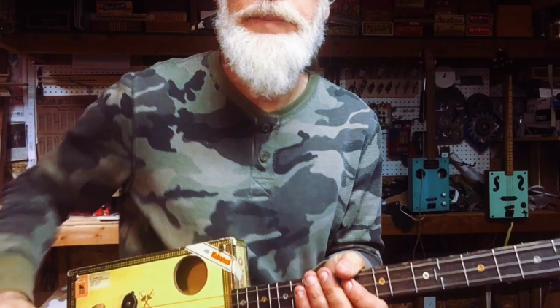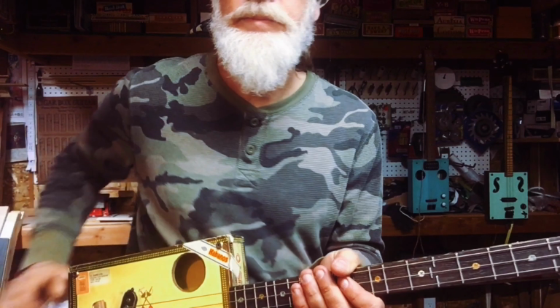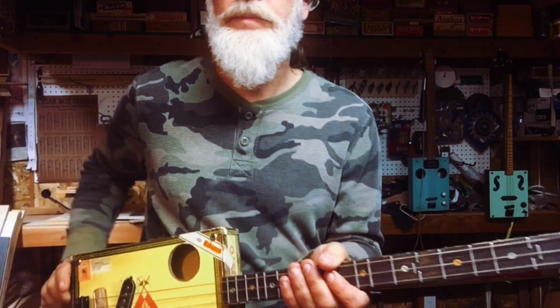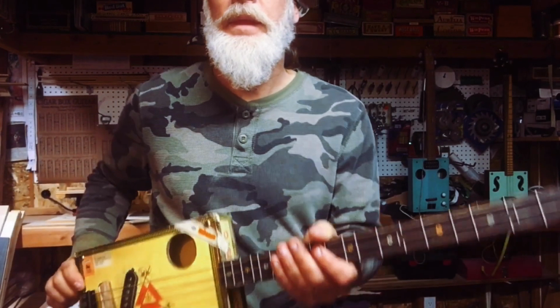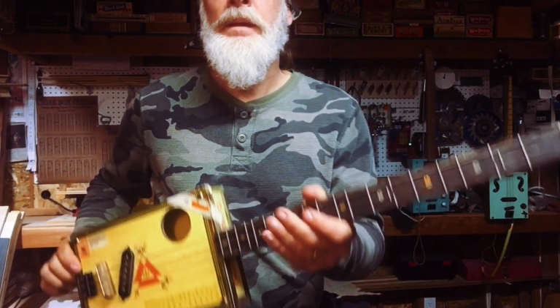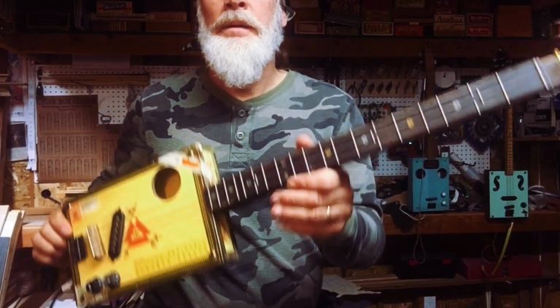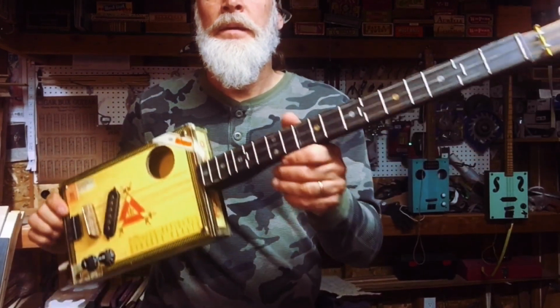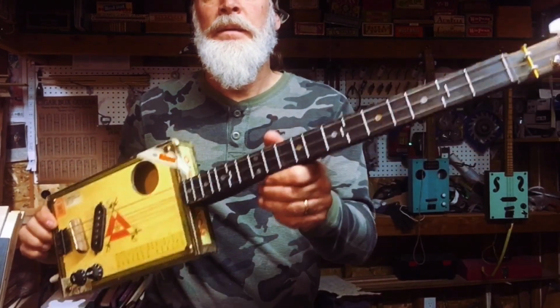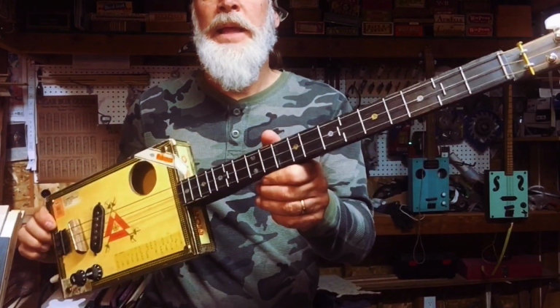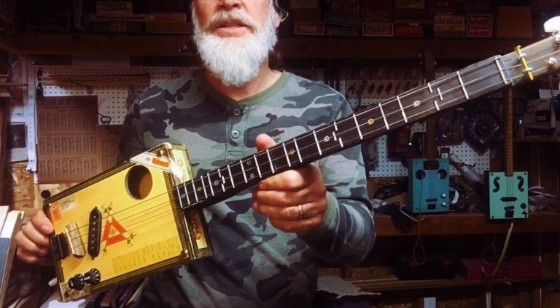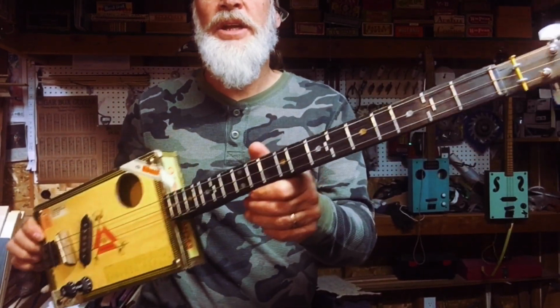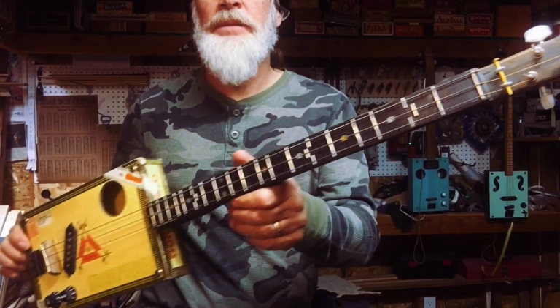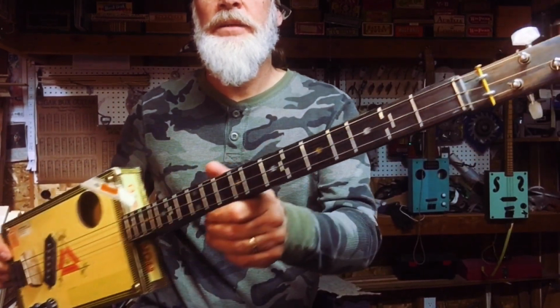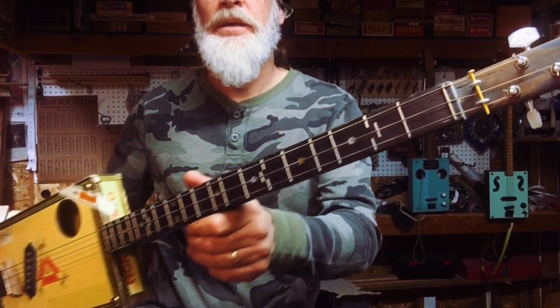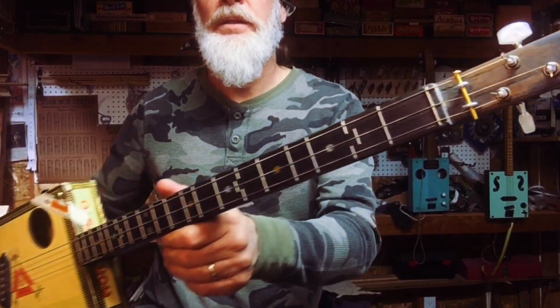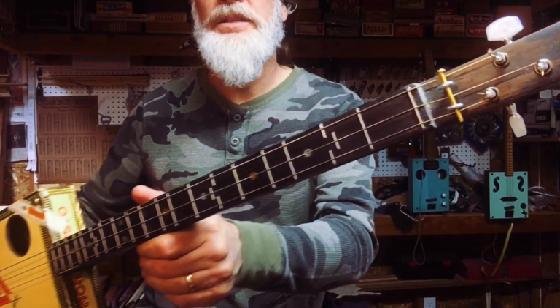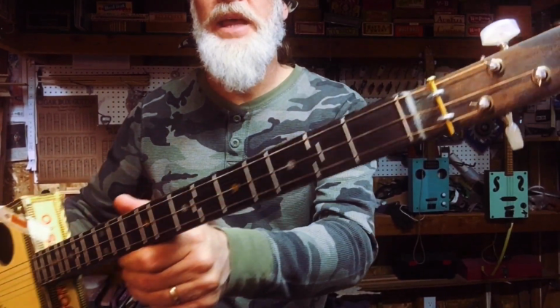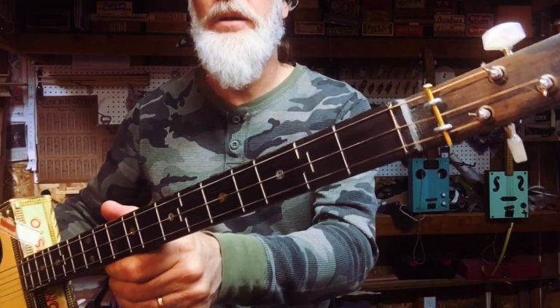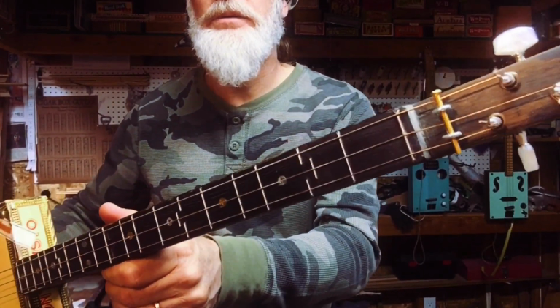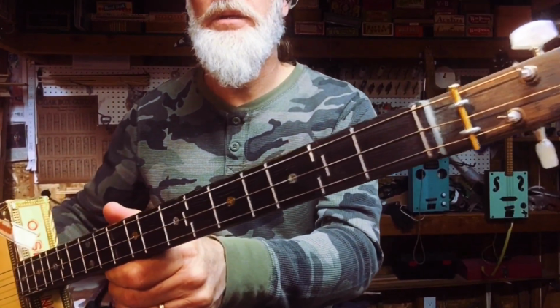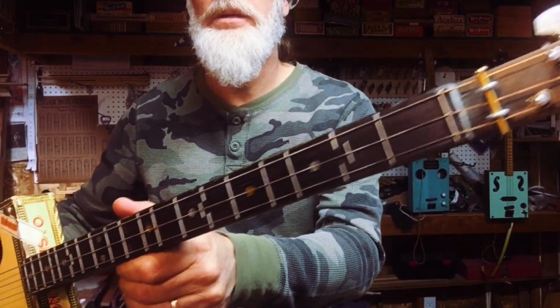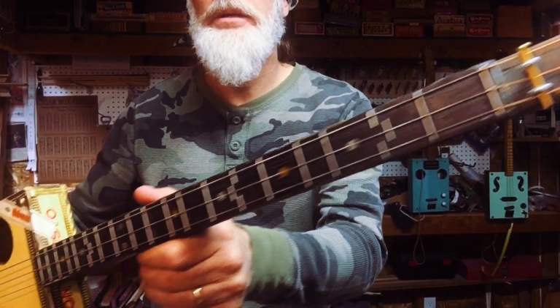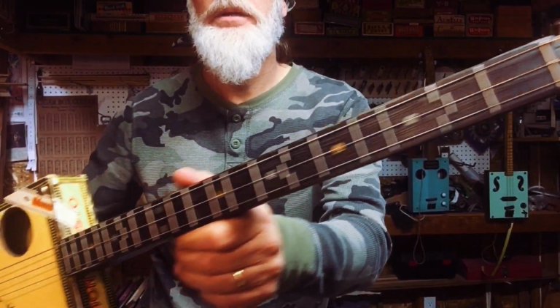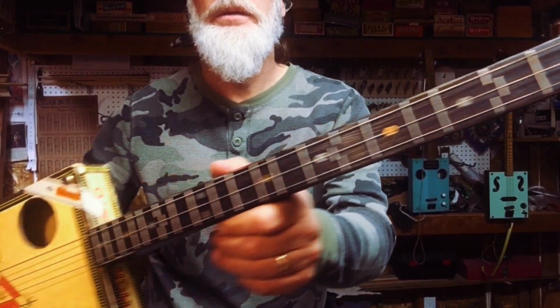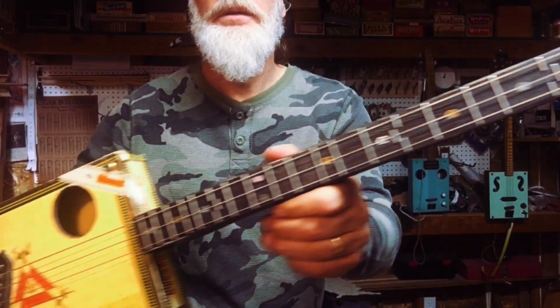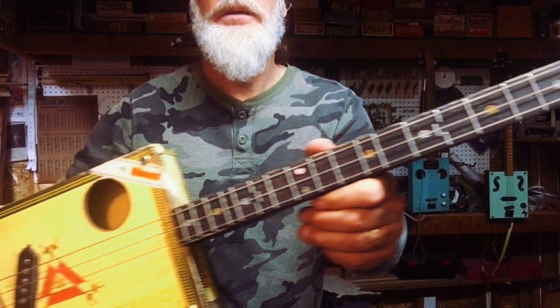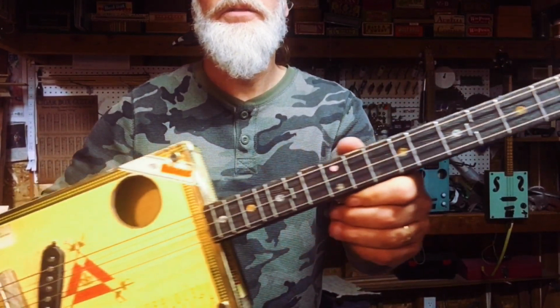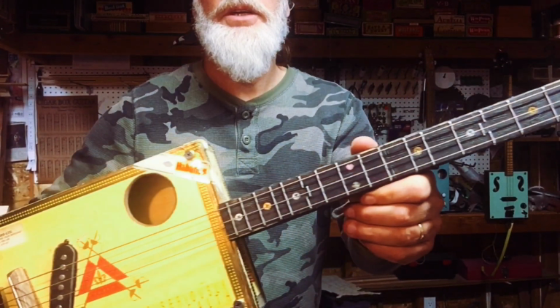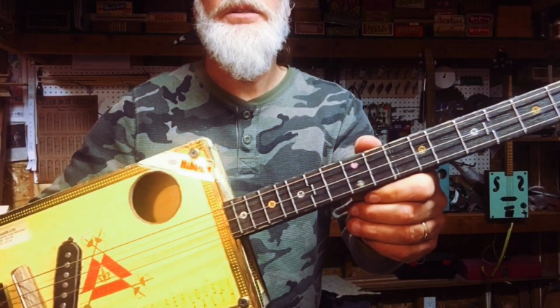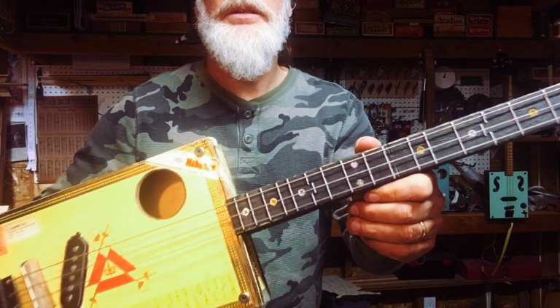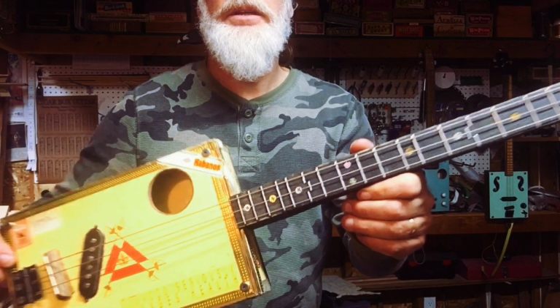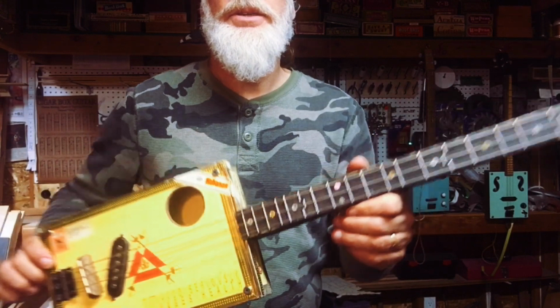Ladies and gentlemen, the sound of just intonation.